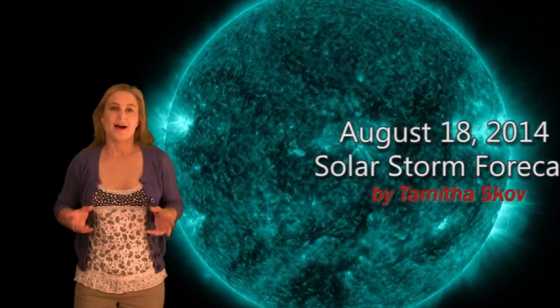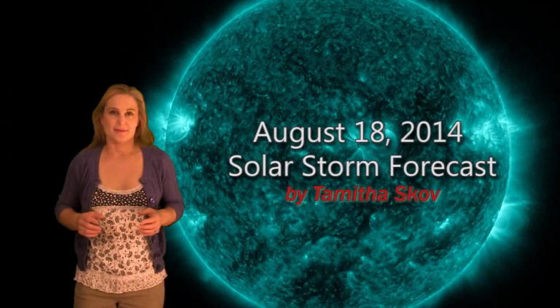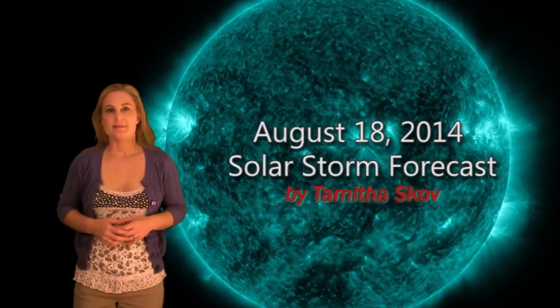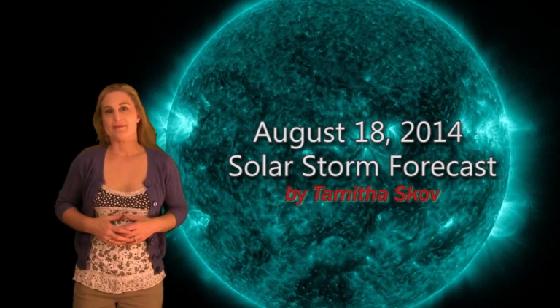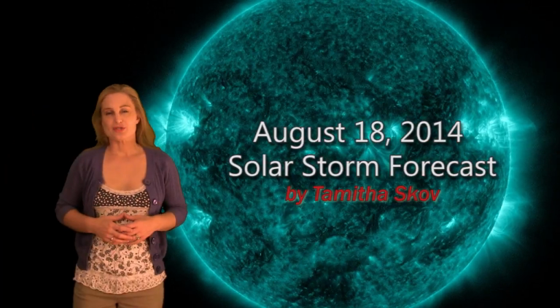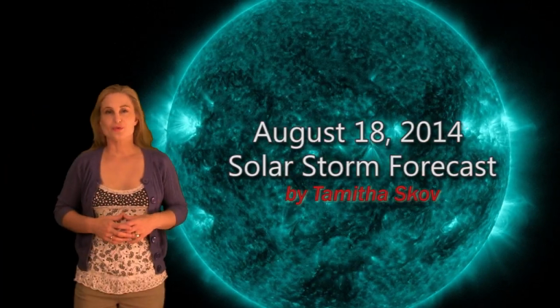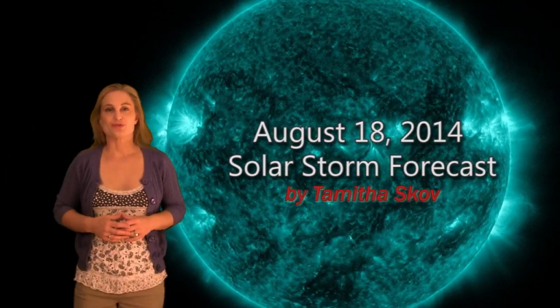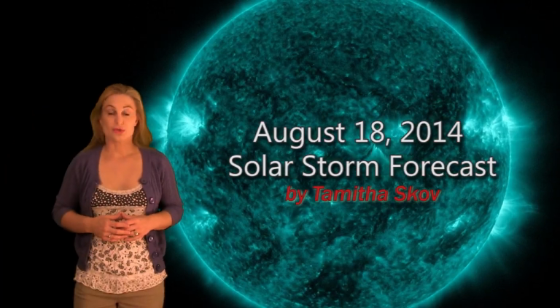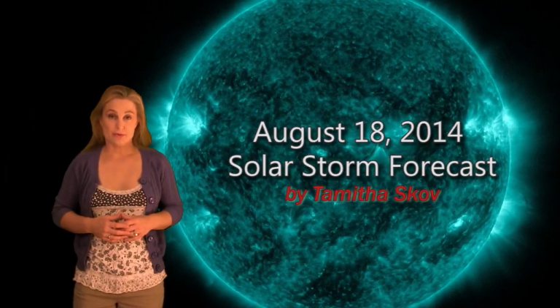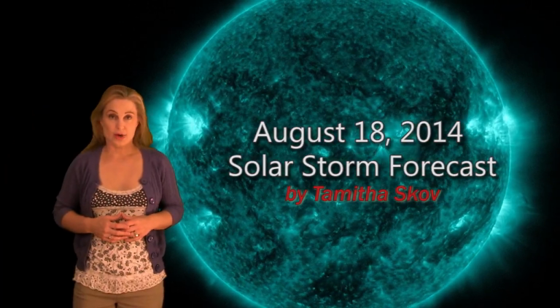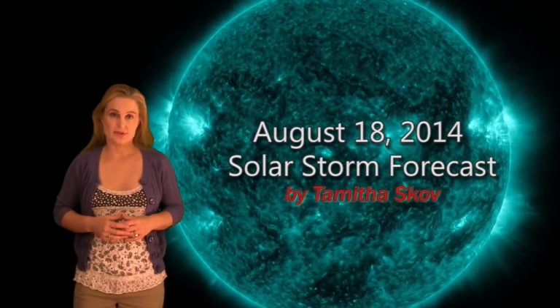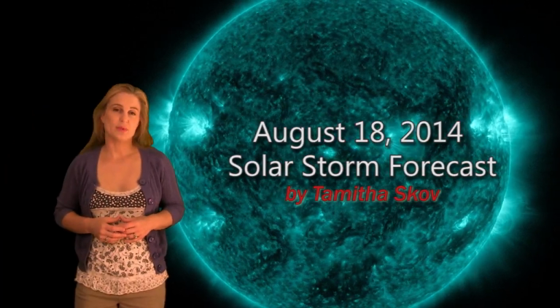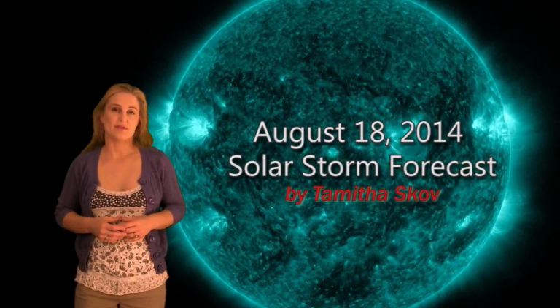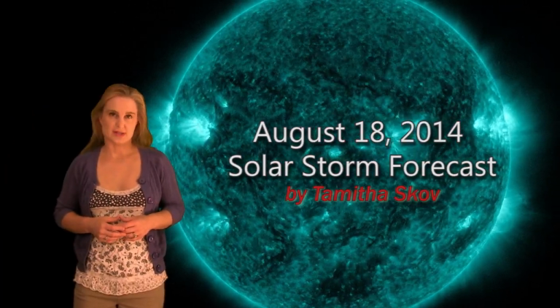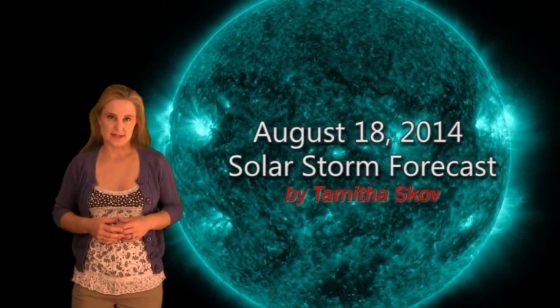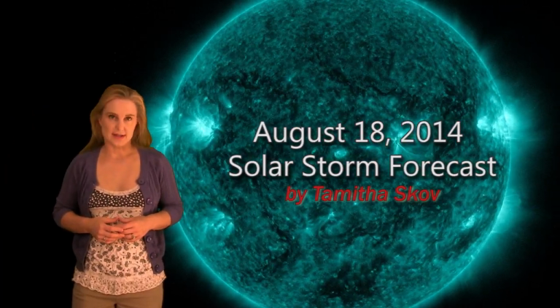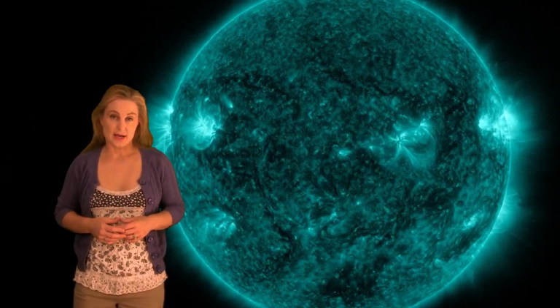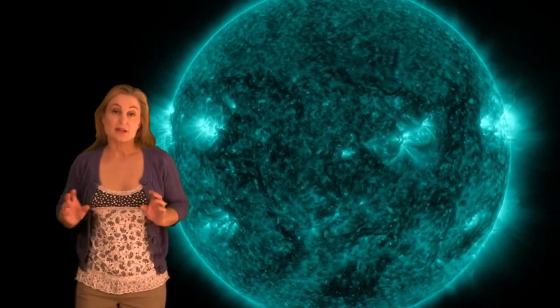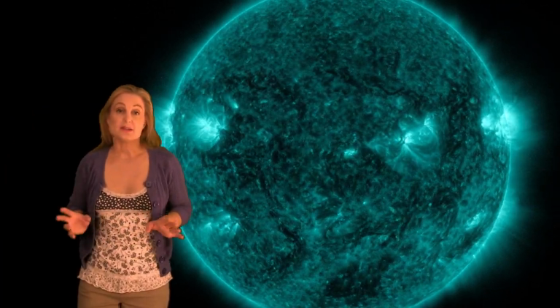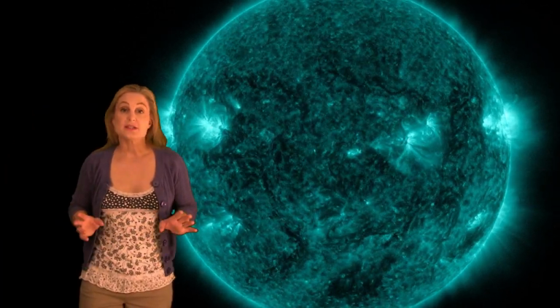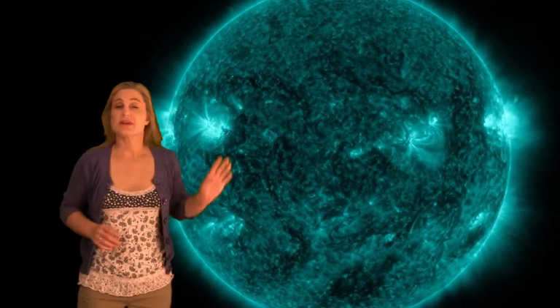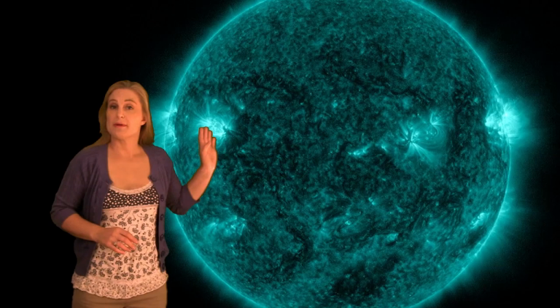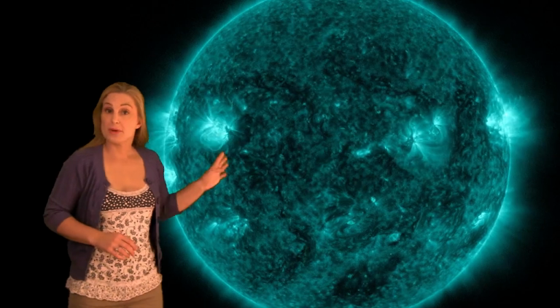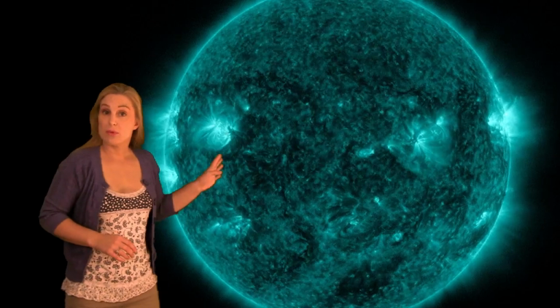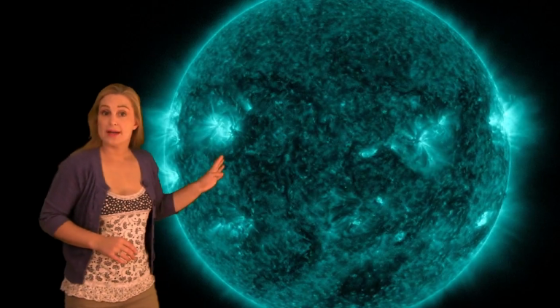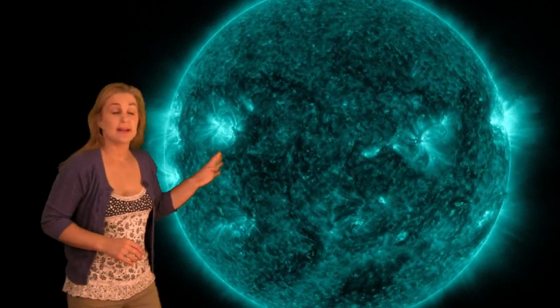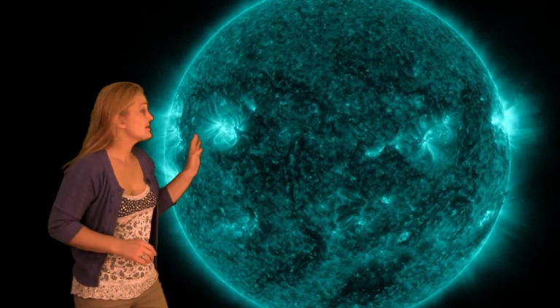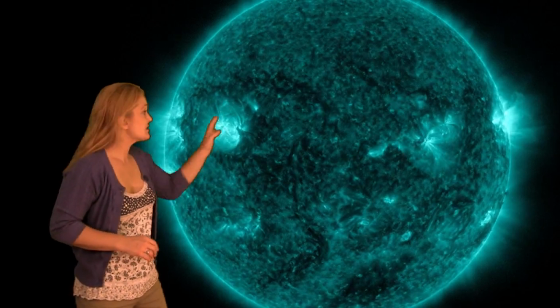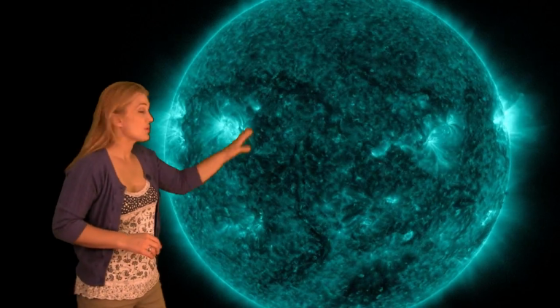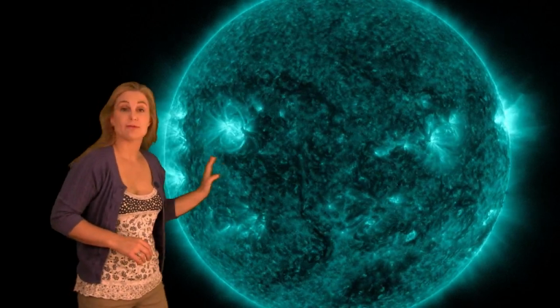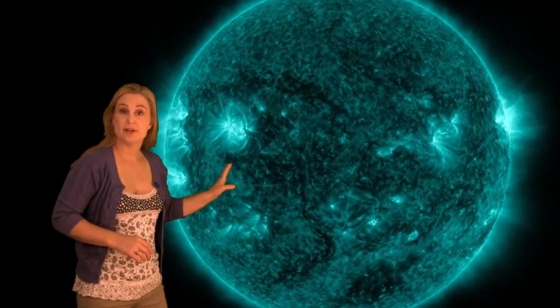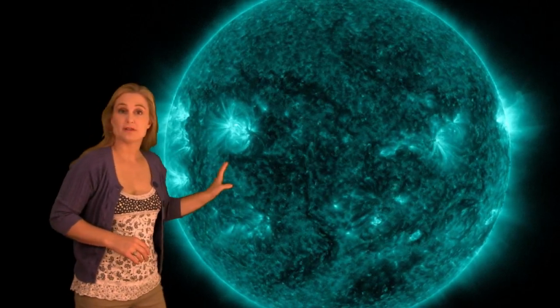Hi, I'm Tam with the Scope with your solar storm forecast for the week of August 18th. The sun this week has been pretty quiet, at least as it goes for flares.